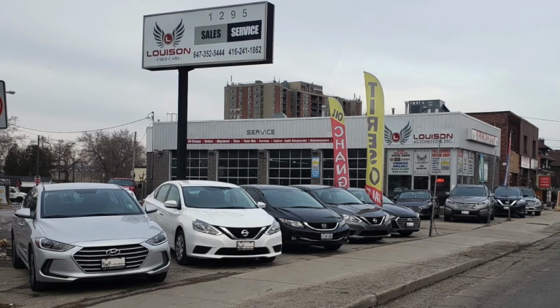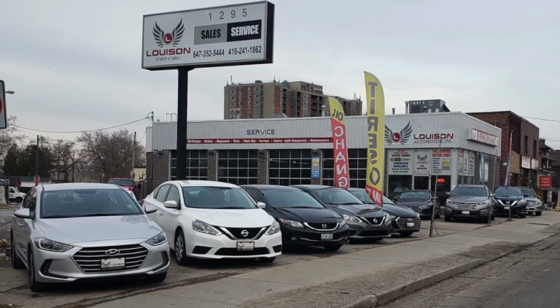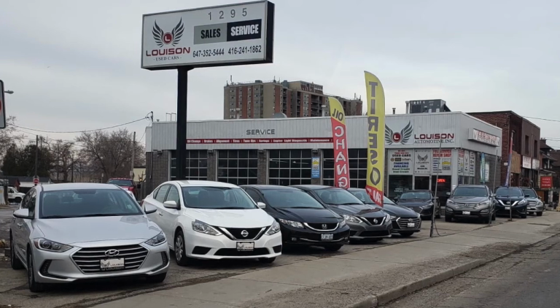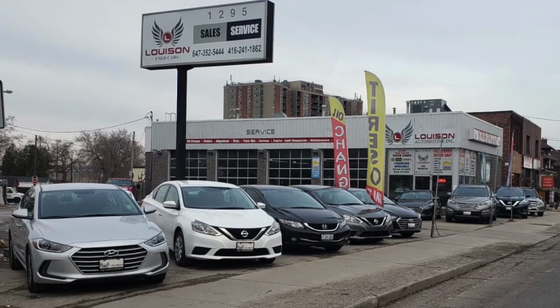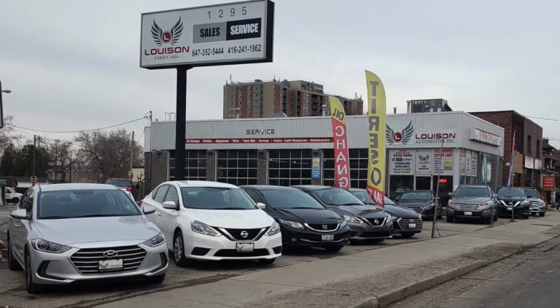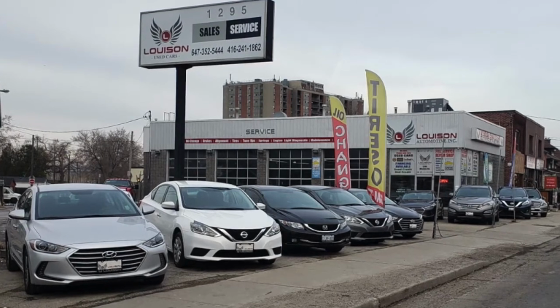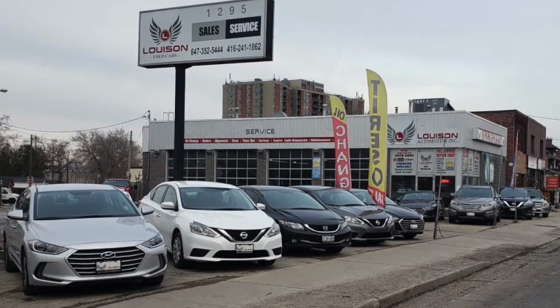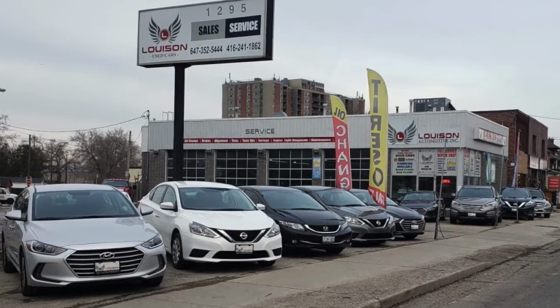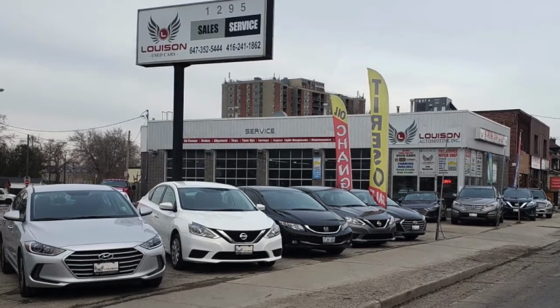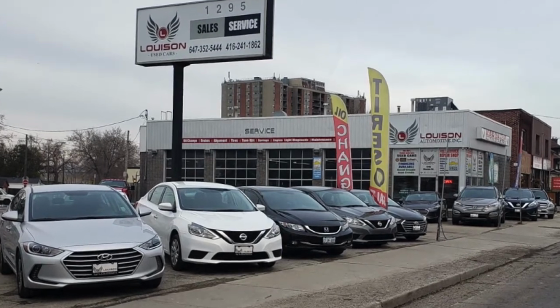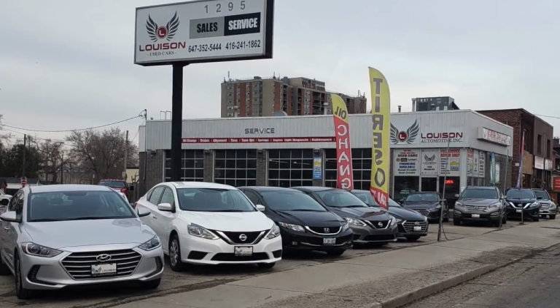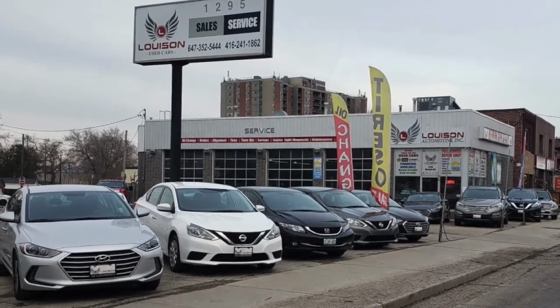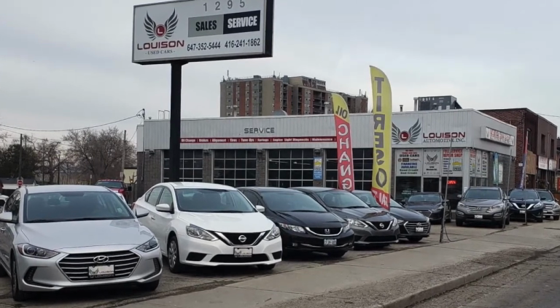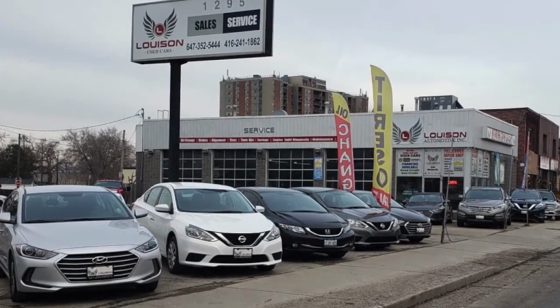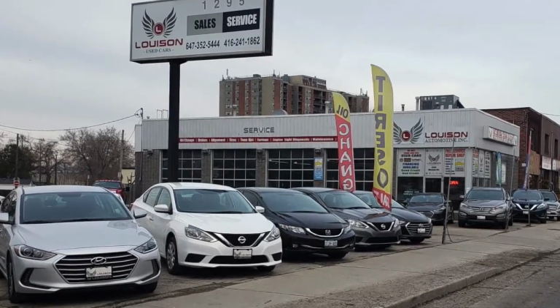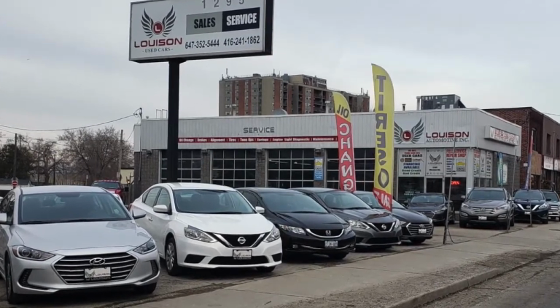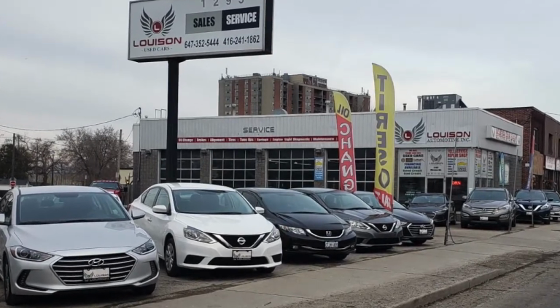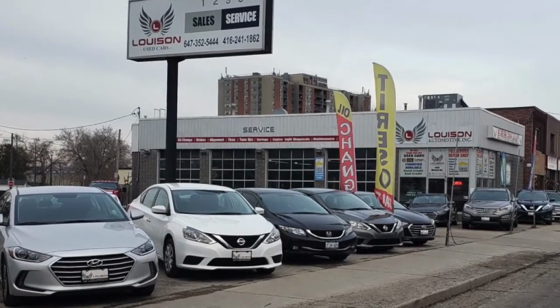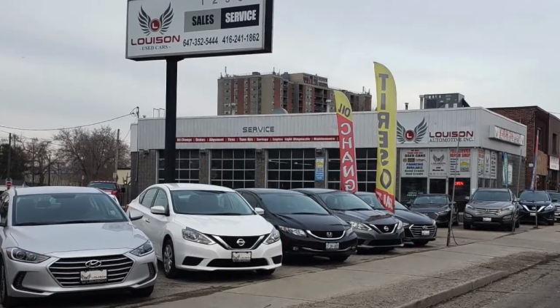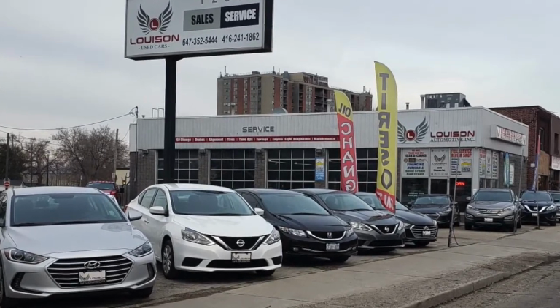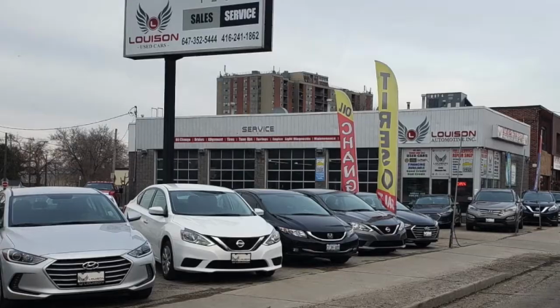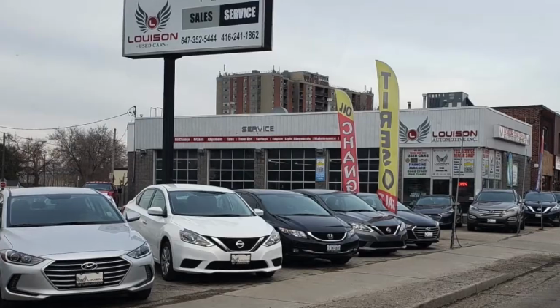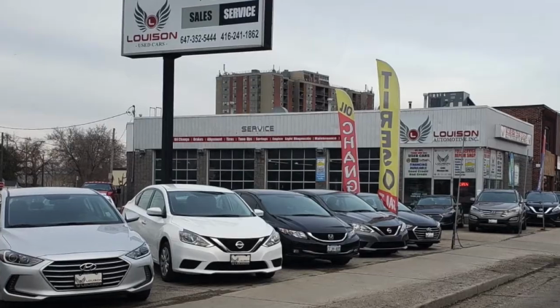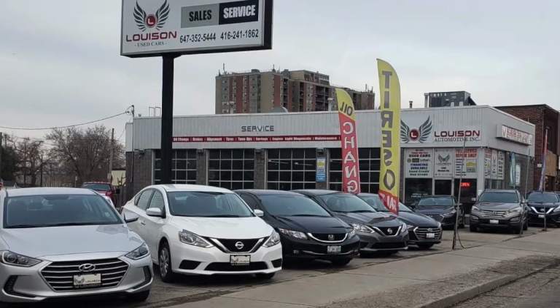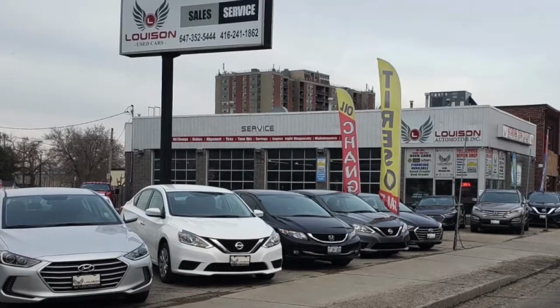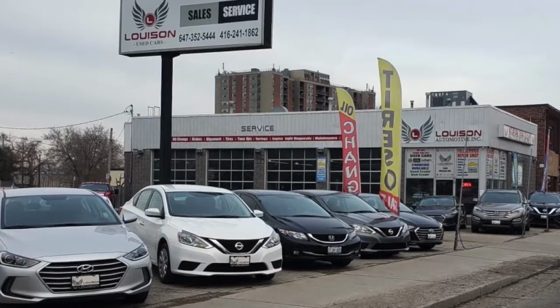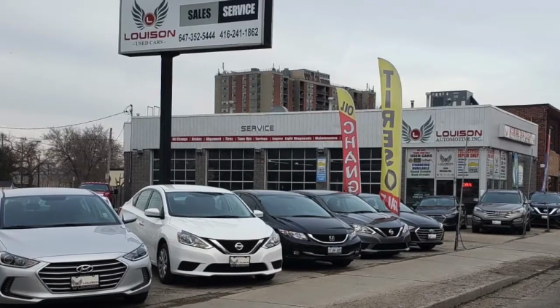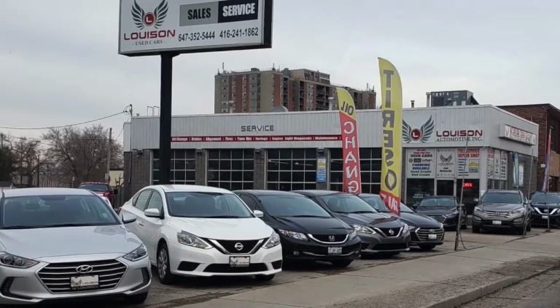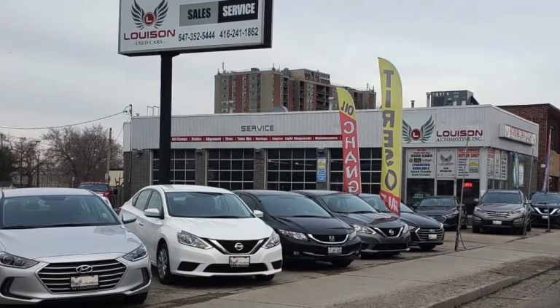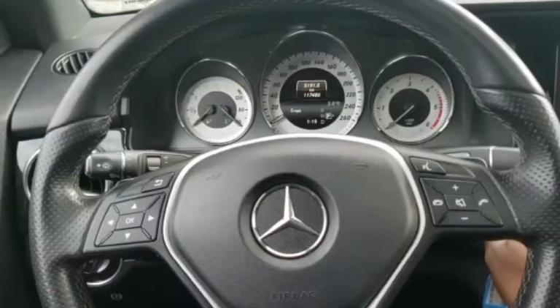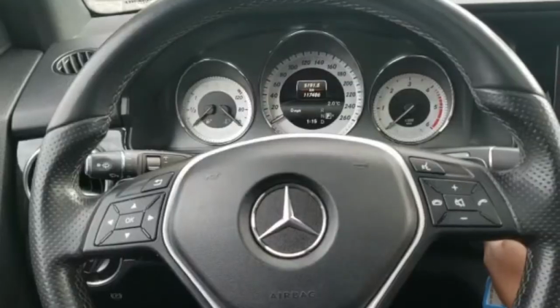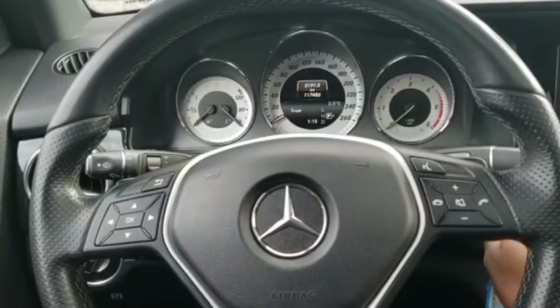Hey guys, this is McNeil from Louisa Automotive and today we're going to be resetting our oil light on a 2015 Mercedes GLK 250.